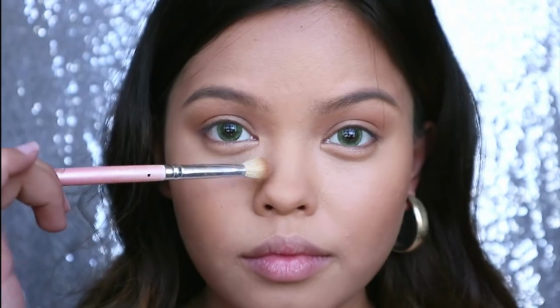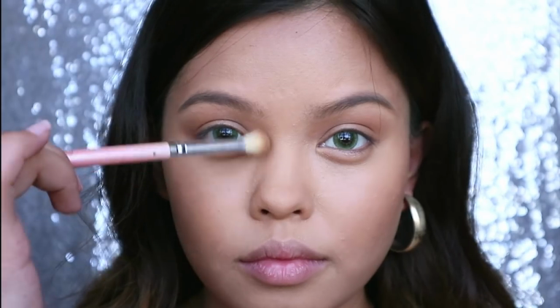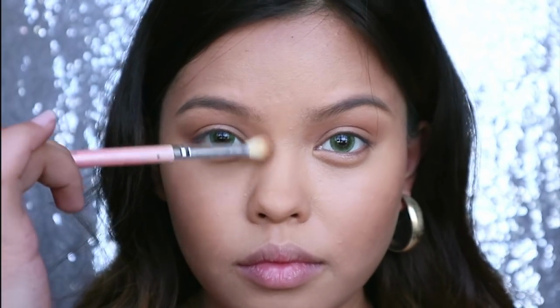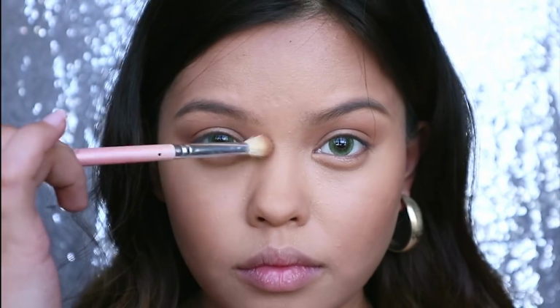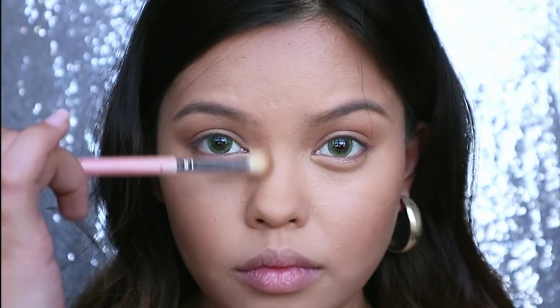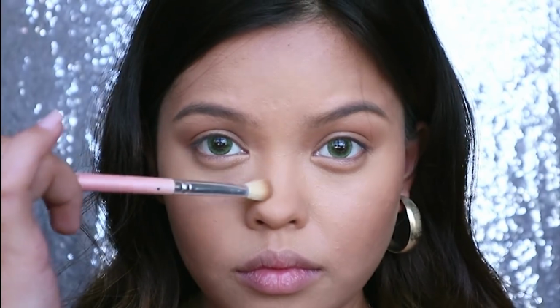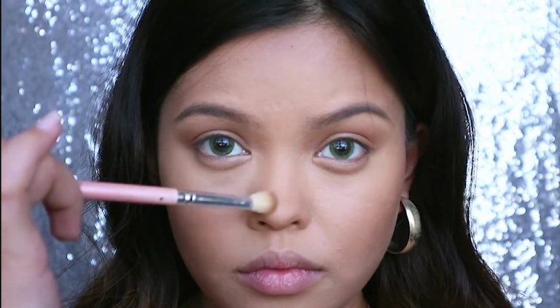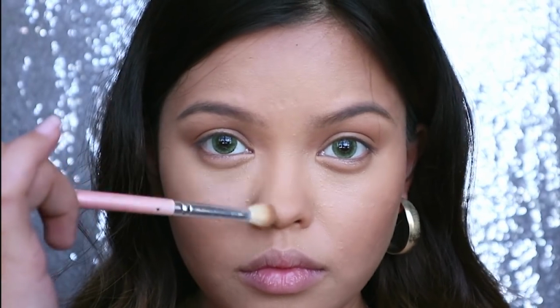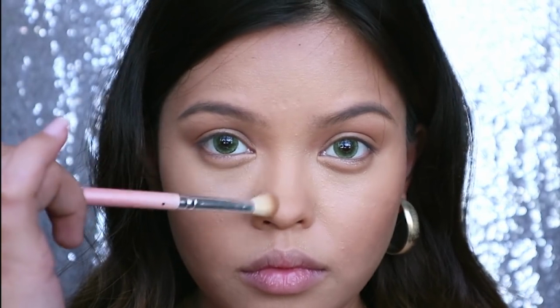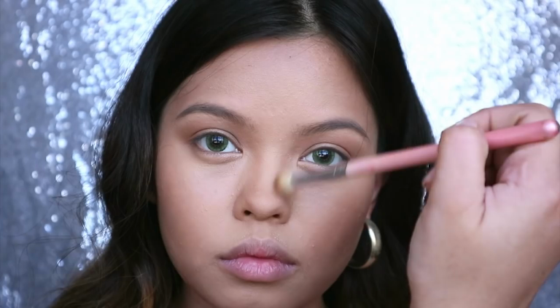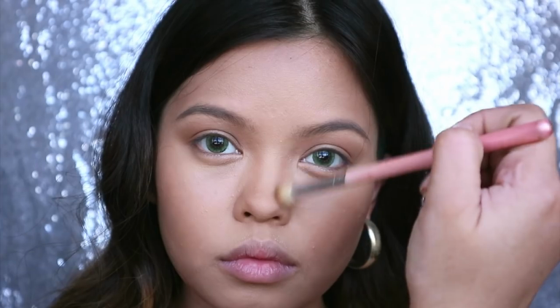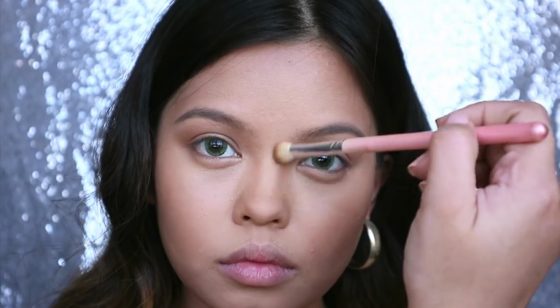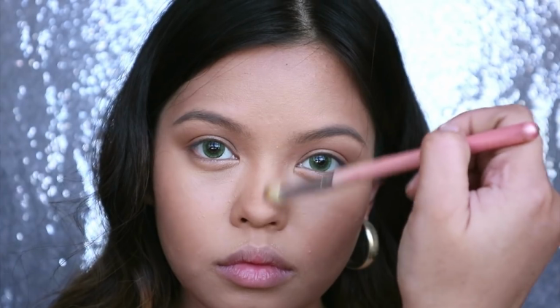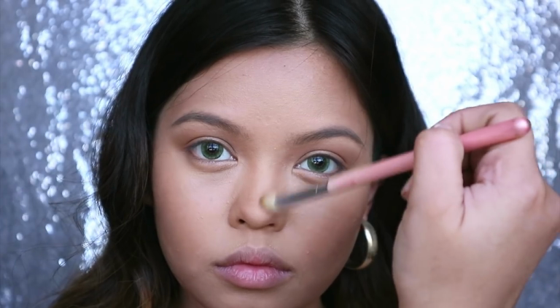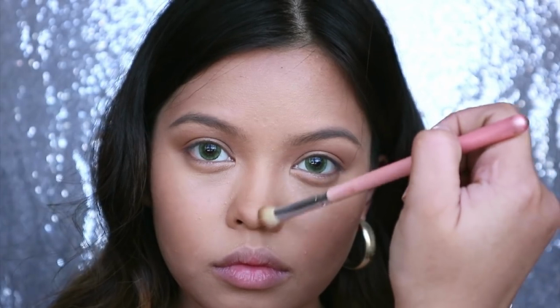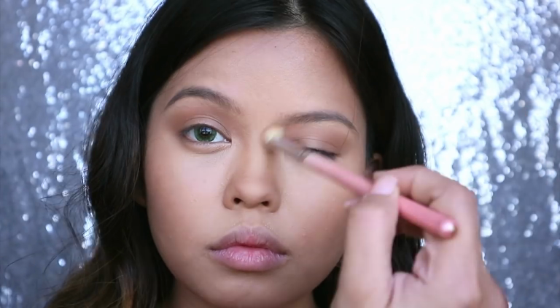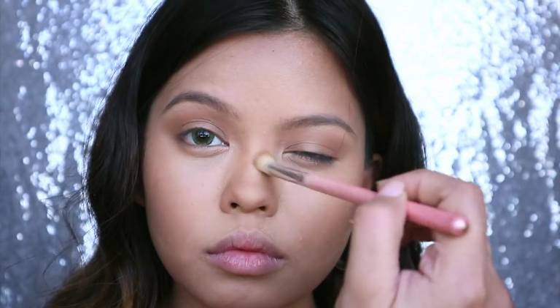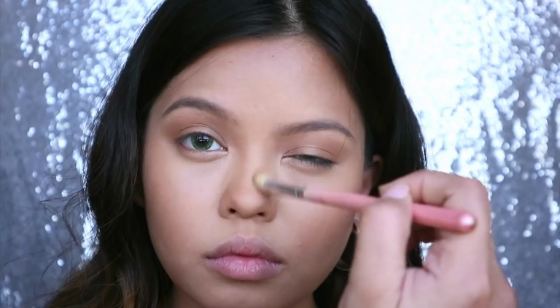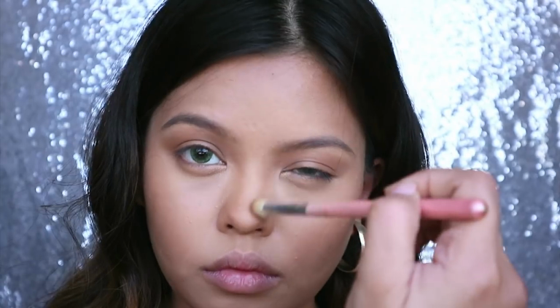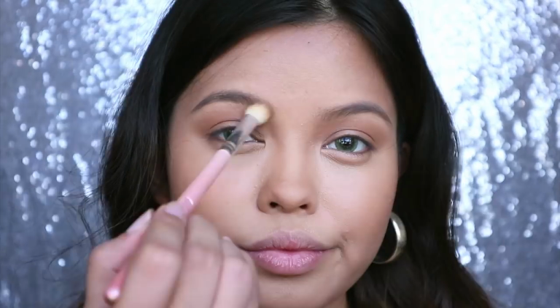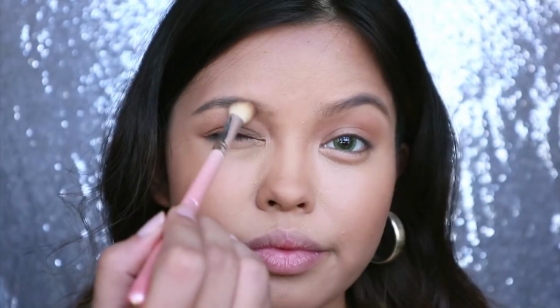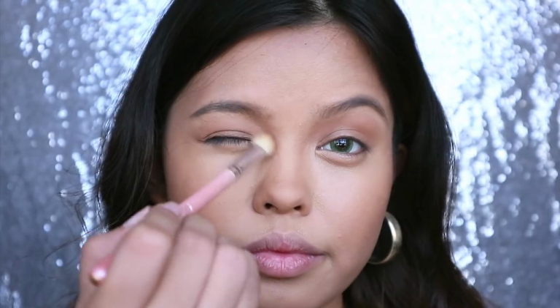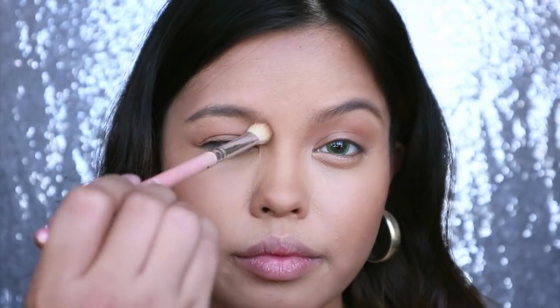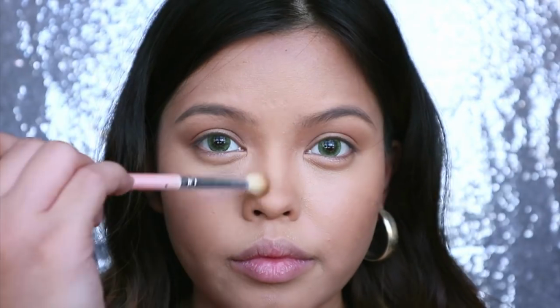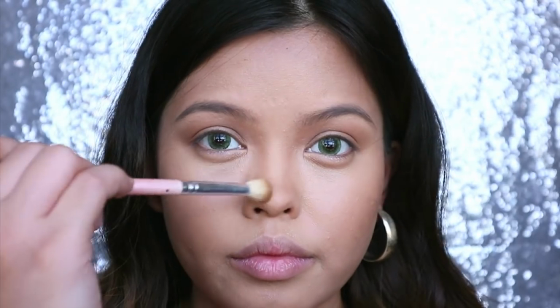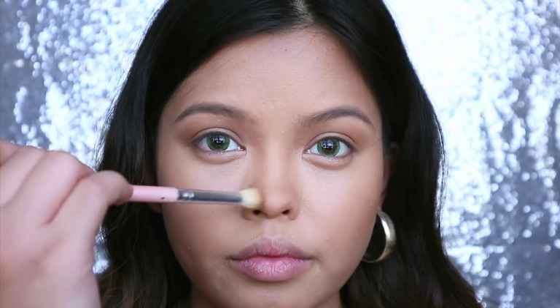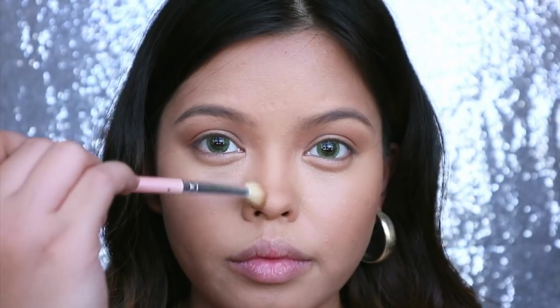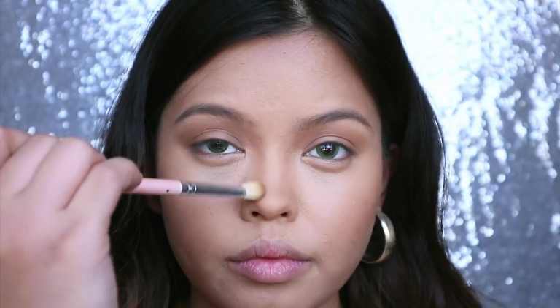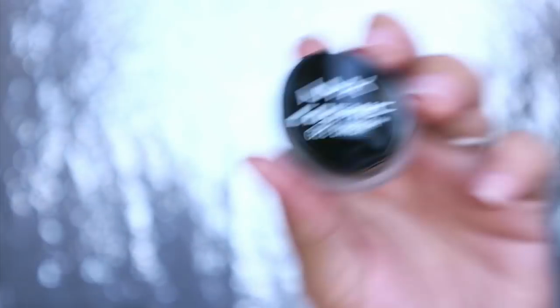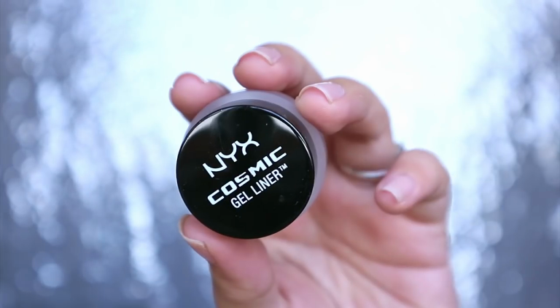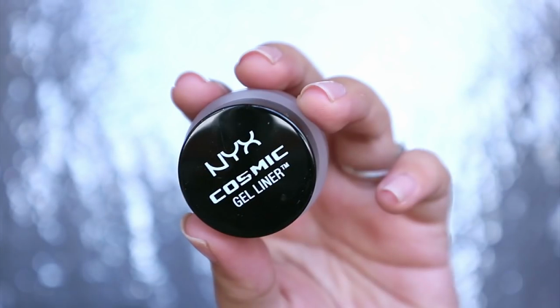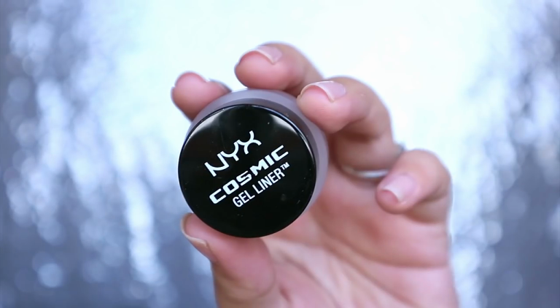Using the same NYC bronzer, I'm sculpting the shape of my eyes like Rihanna and then shading the sides of my nose as well using a clean blending brush.